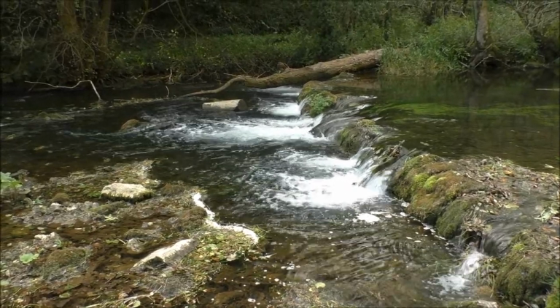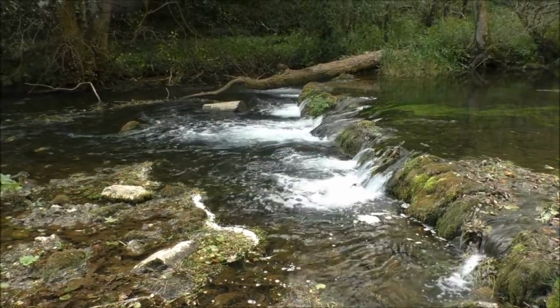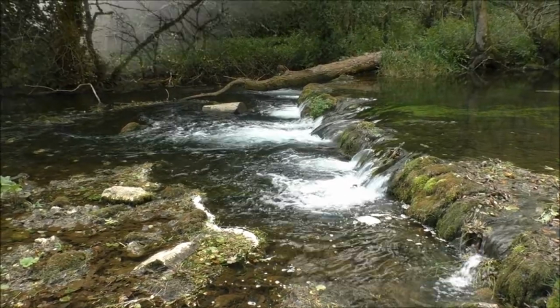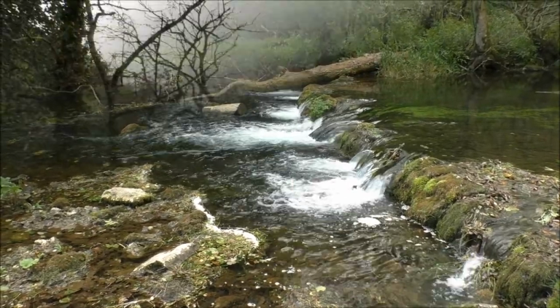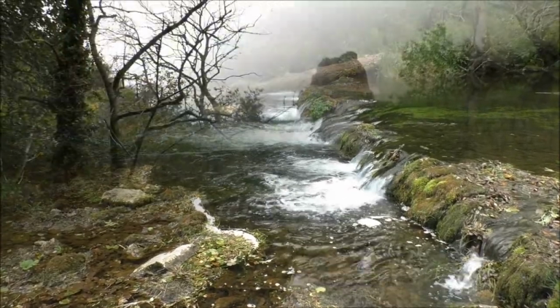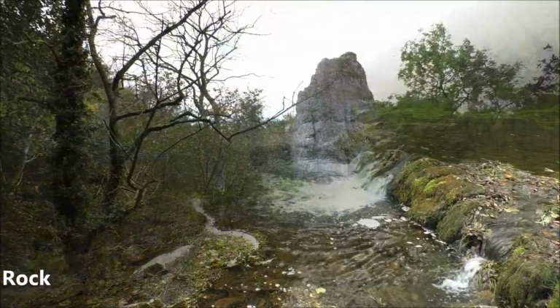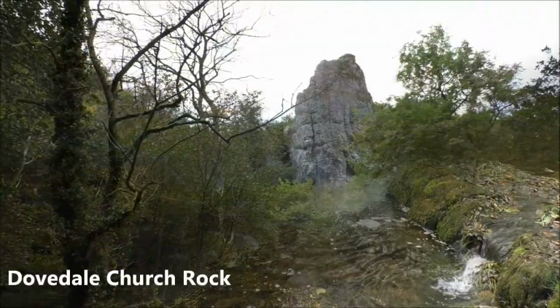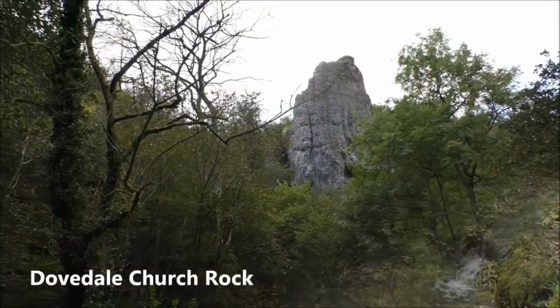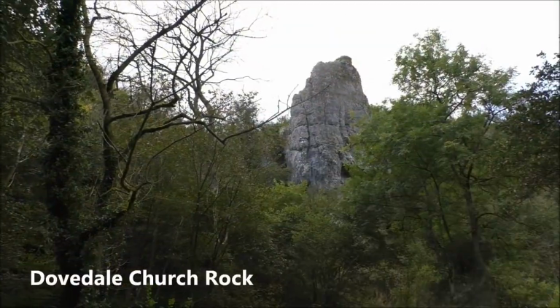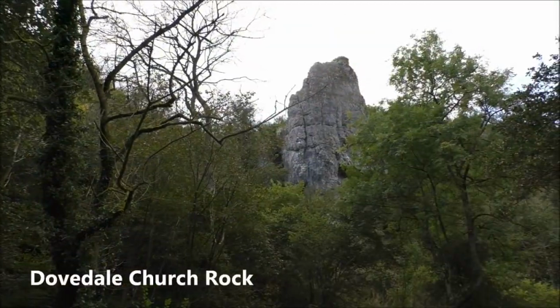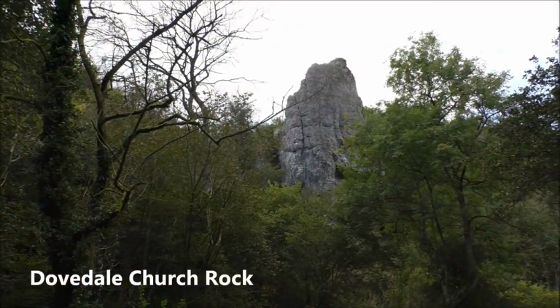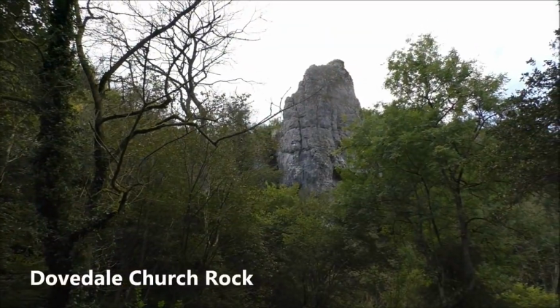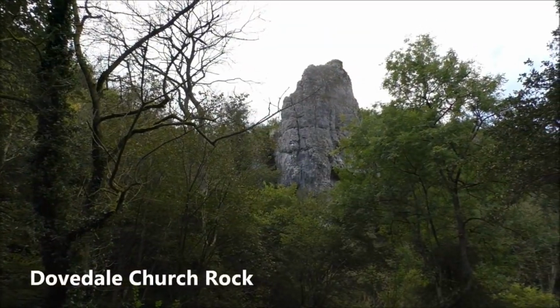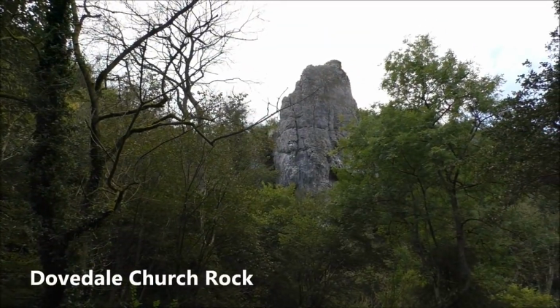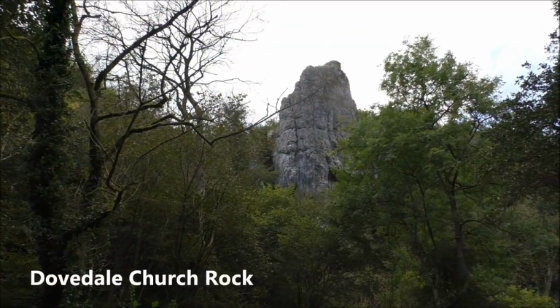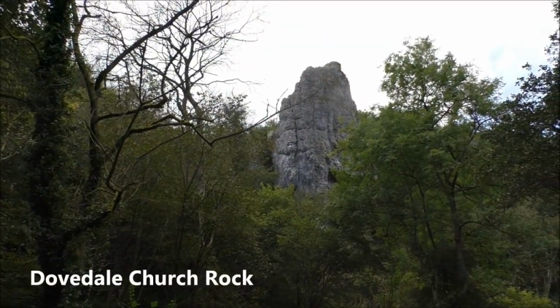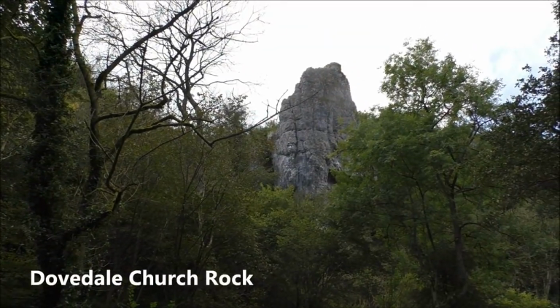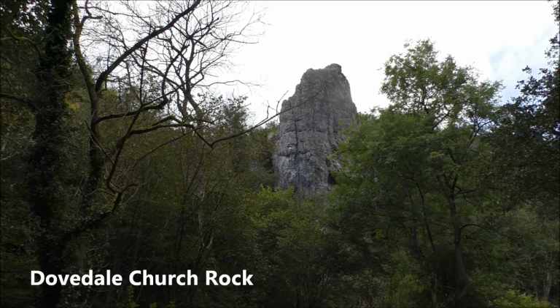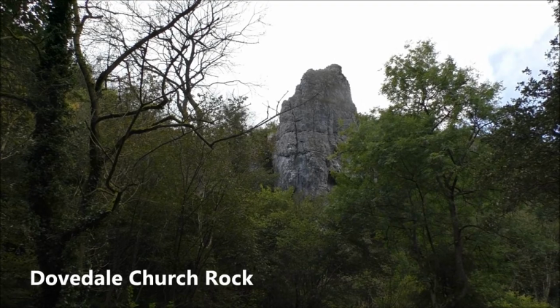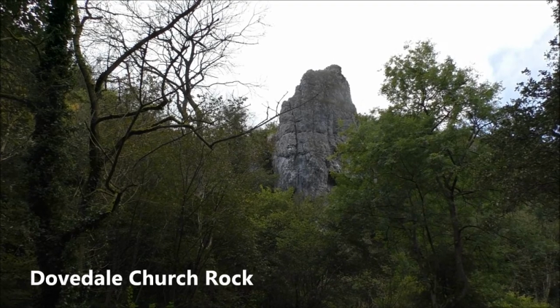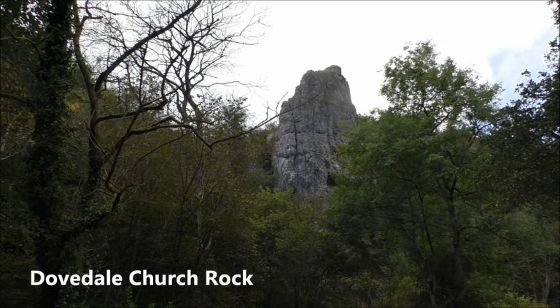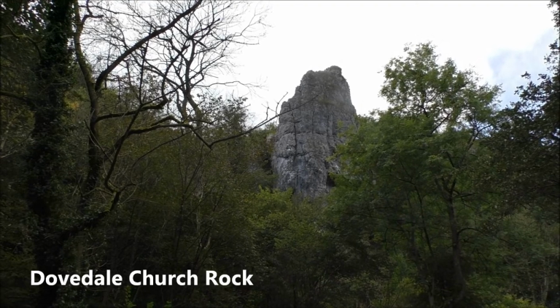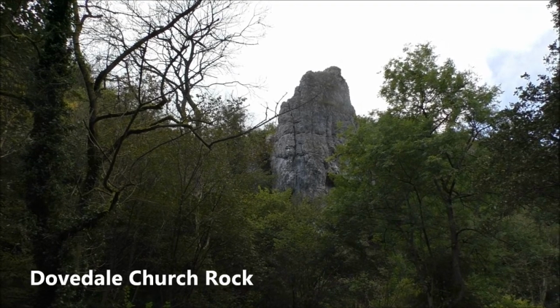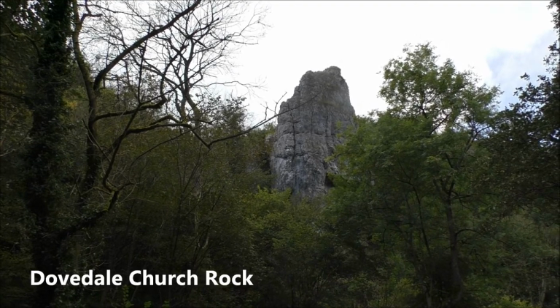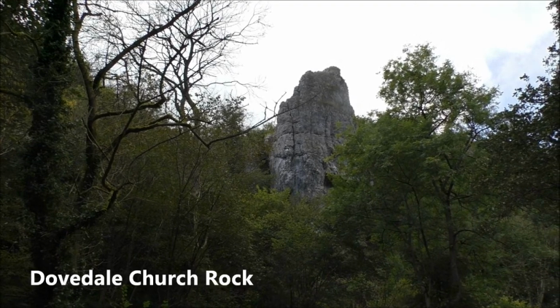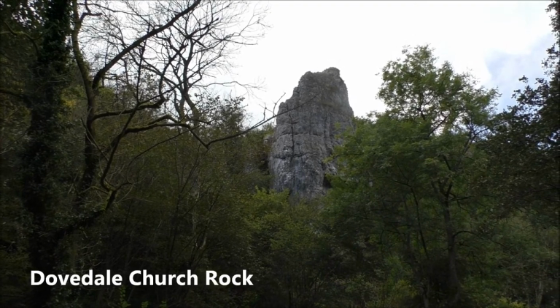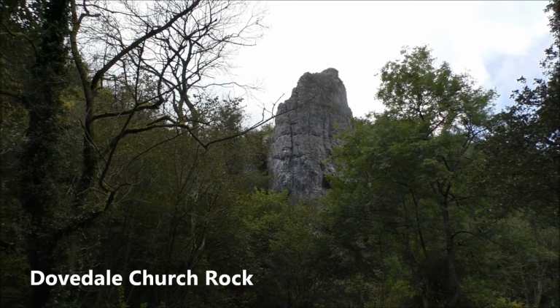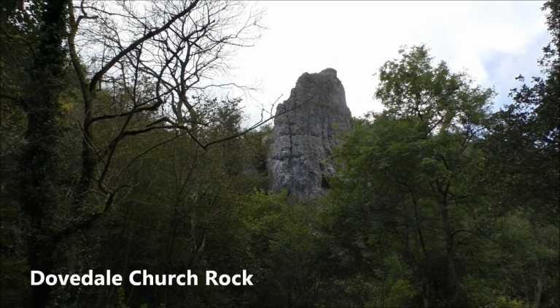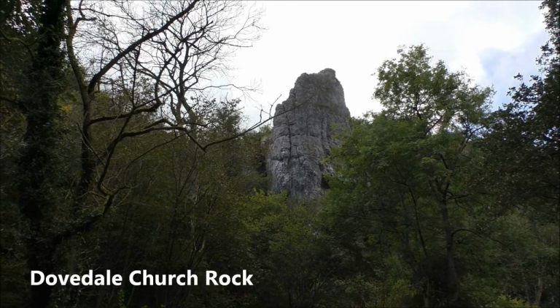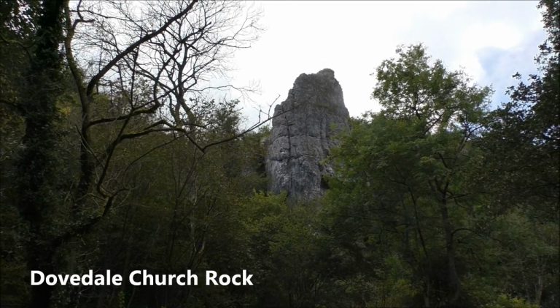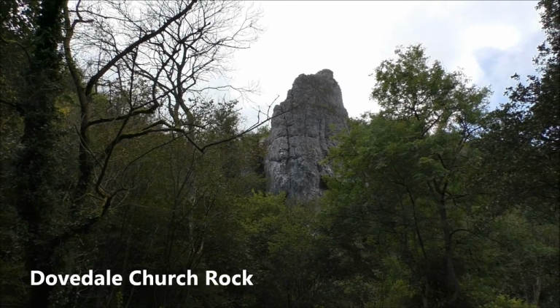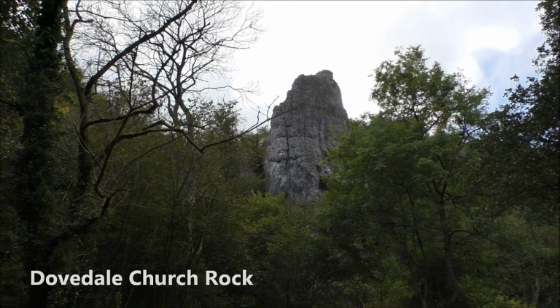Right, so we've made it to our next point of interest which is Dovedale Church.